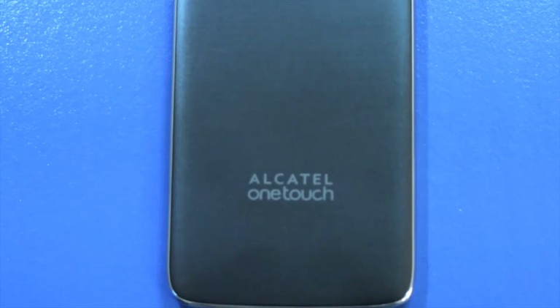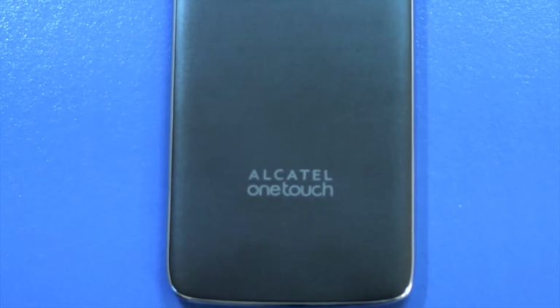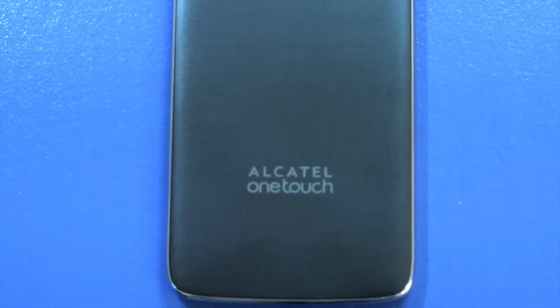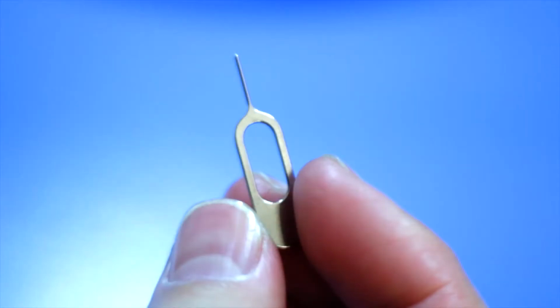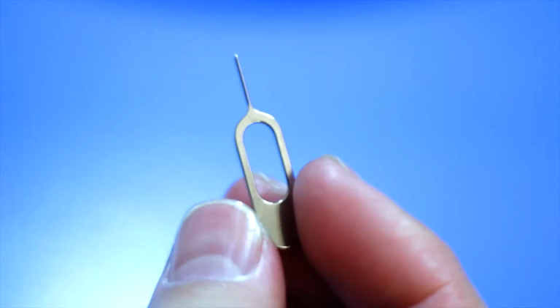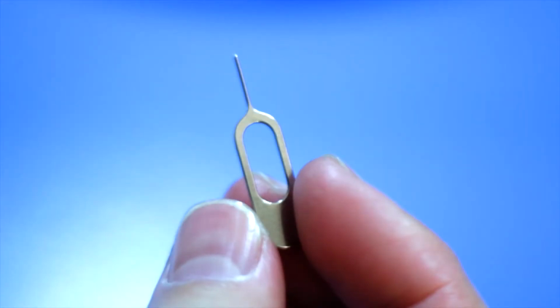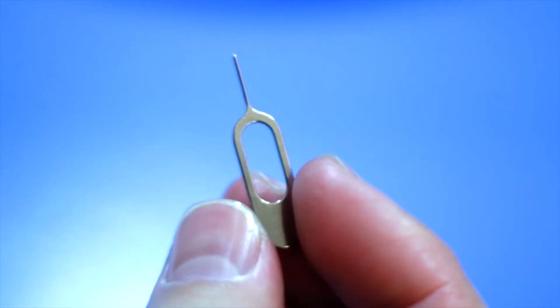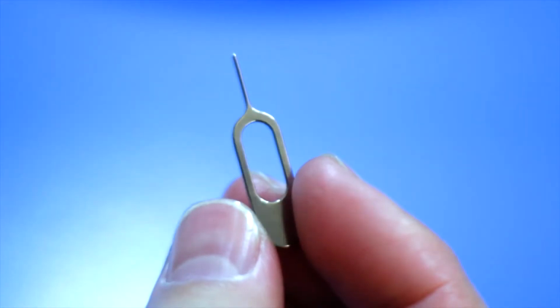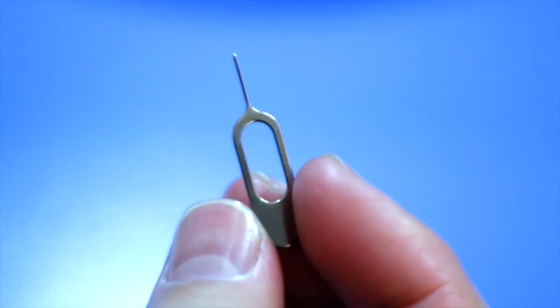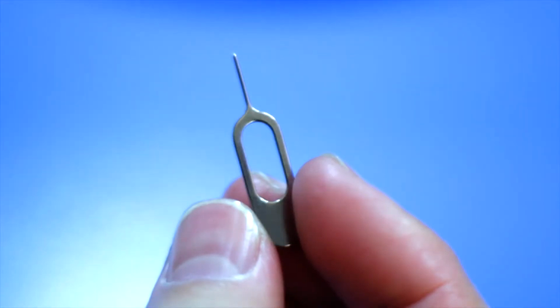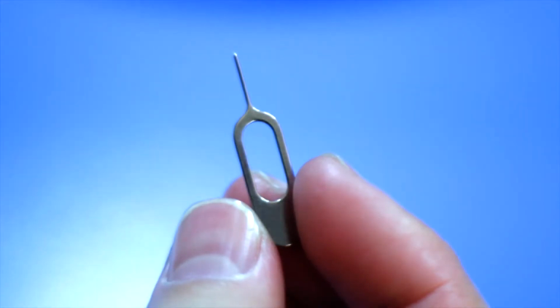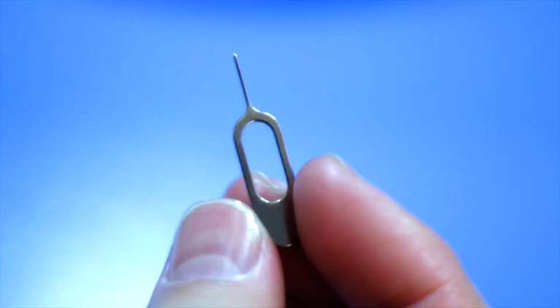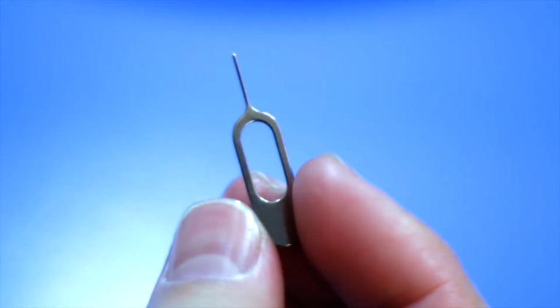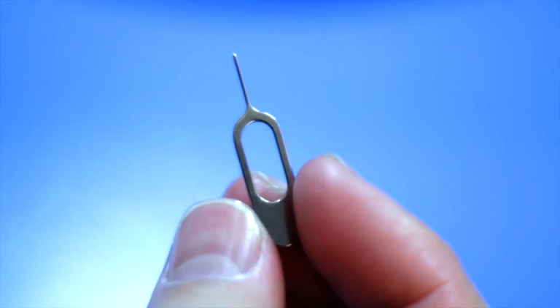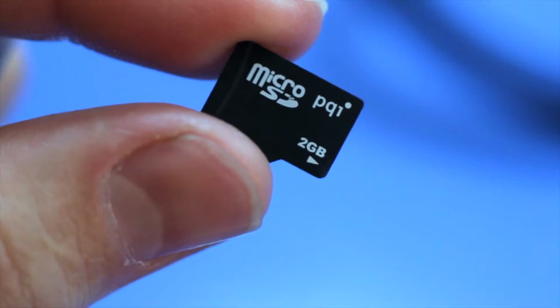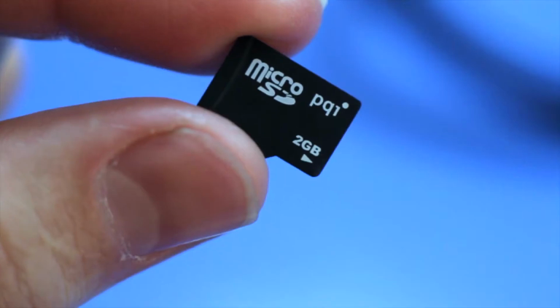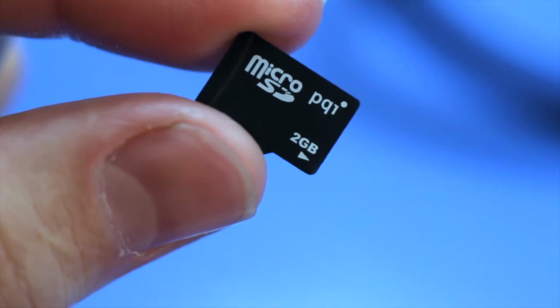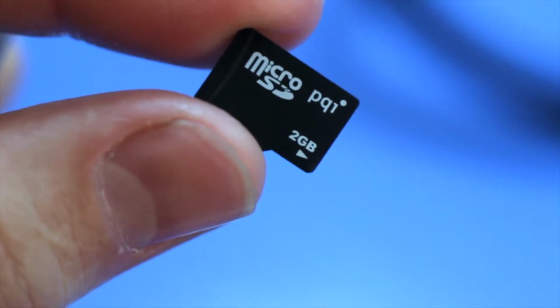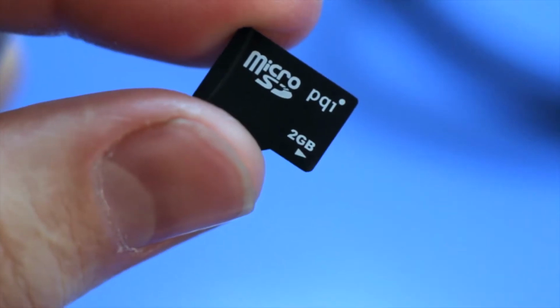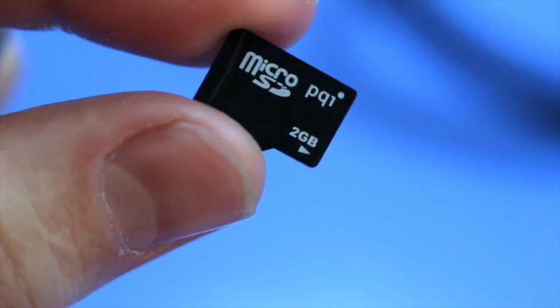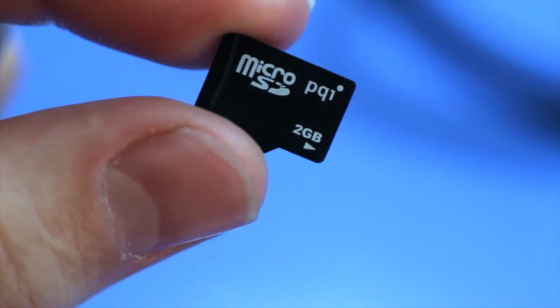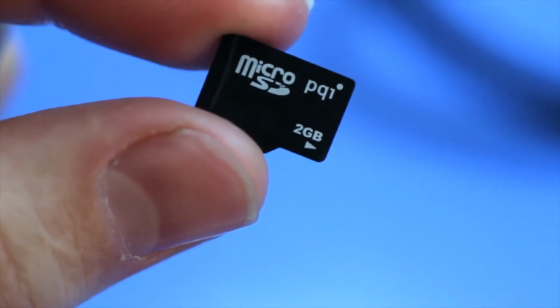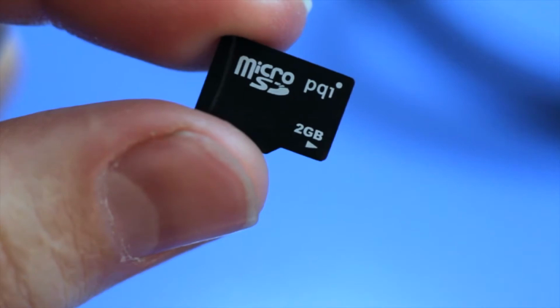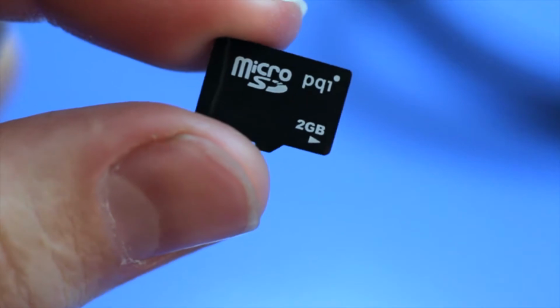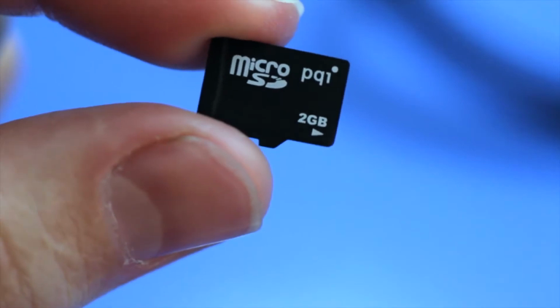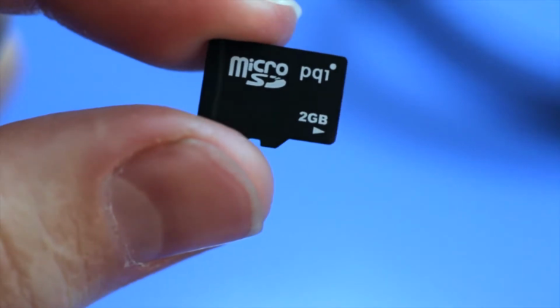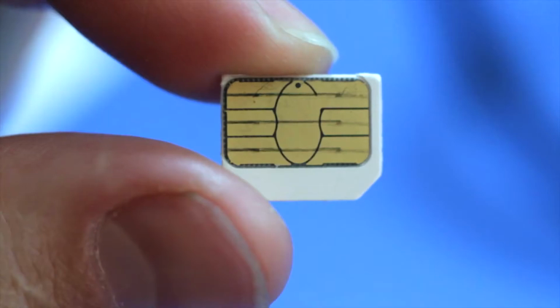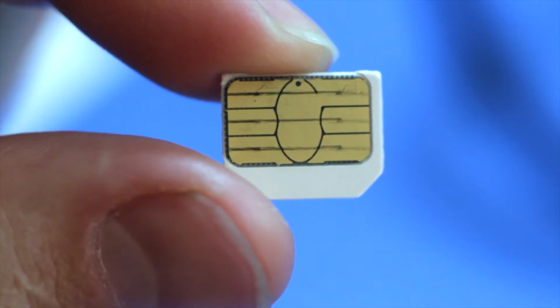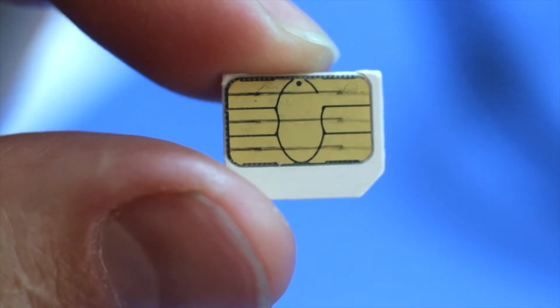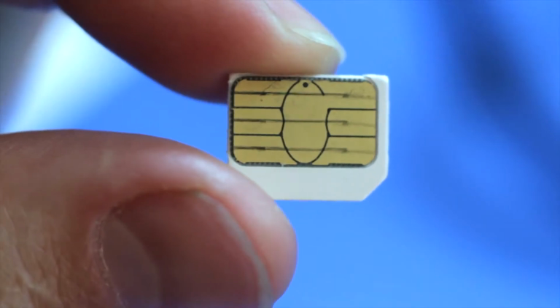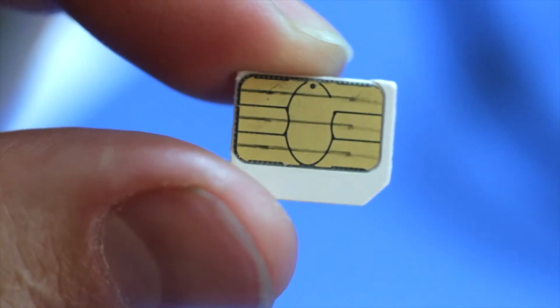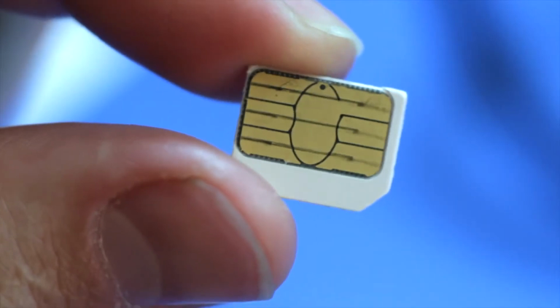All you will need is a sim card removal tool or a small paper clip, a micro SD card up to 128 gigabytes, and your micro sim card.